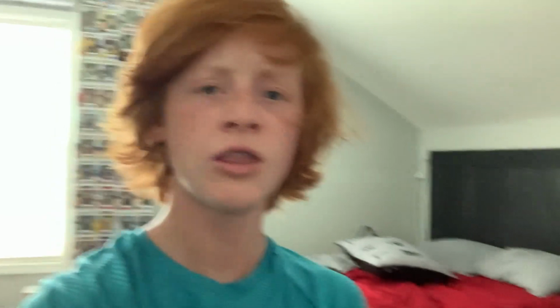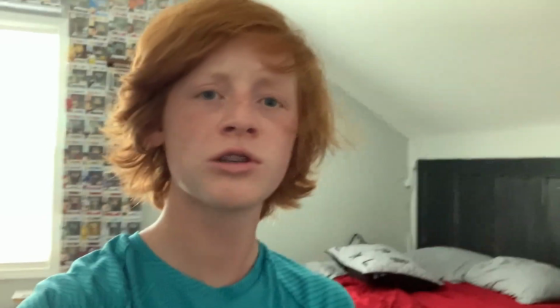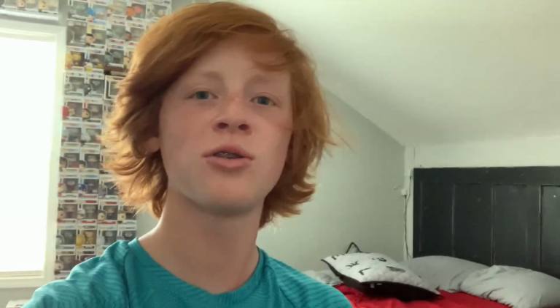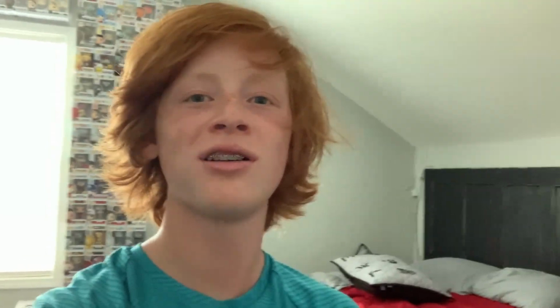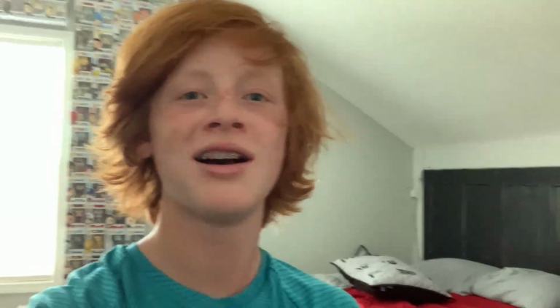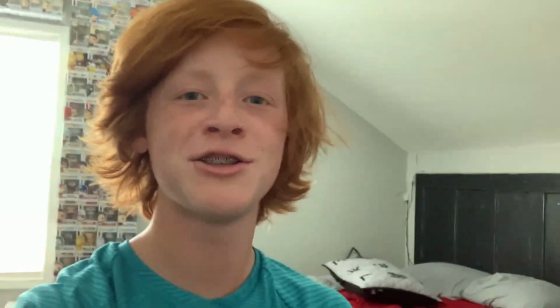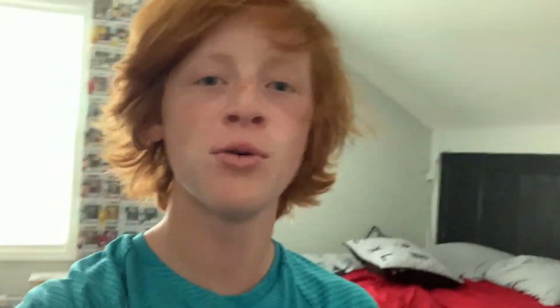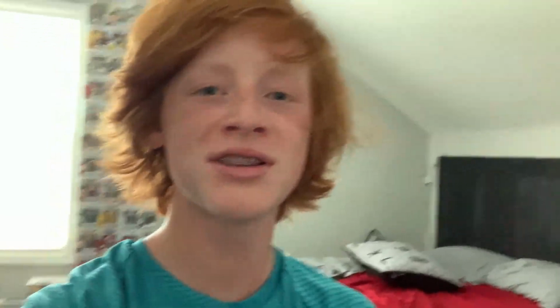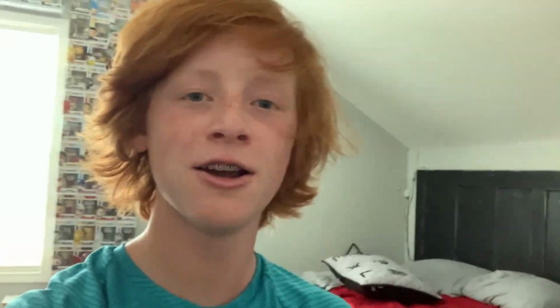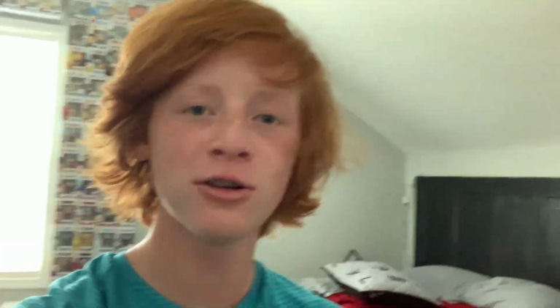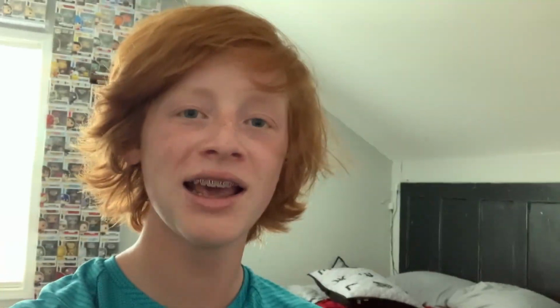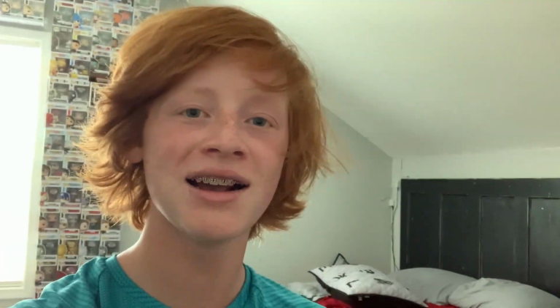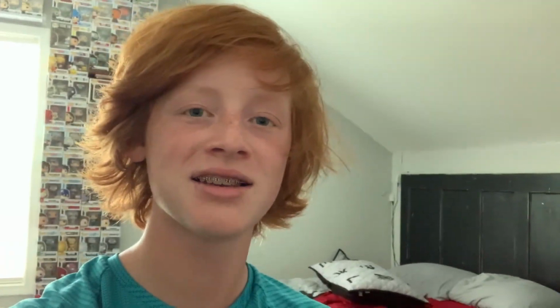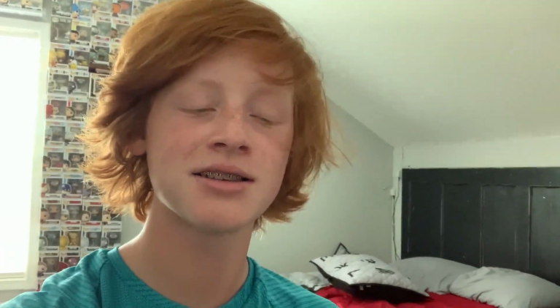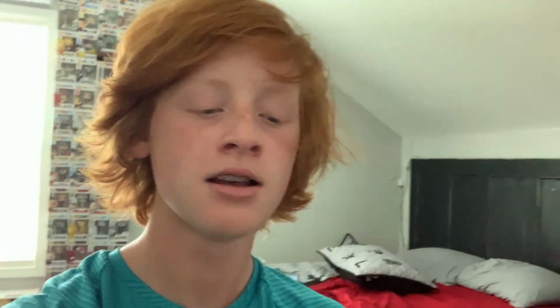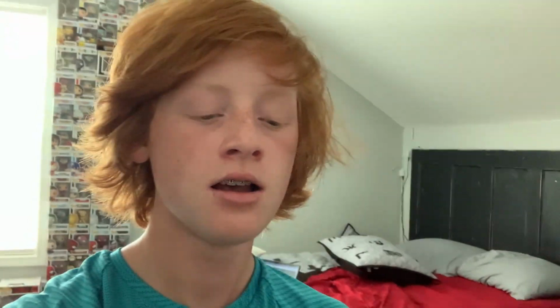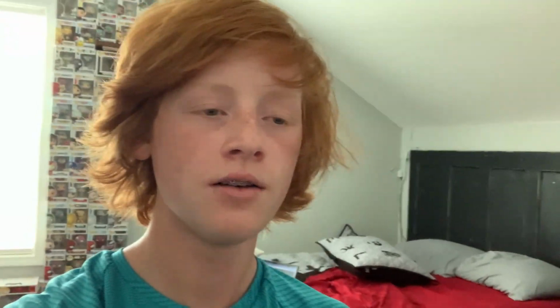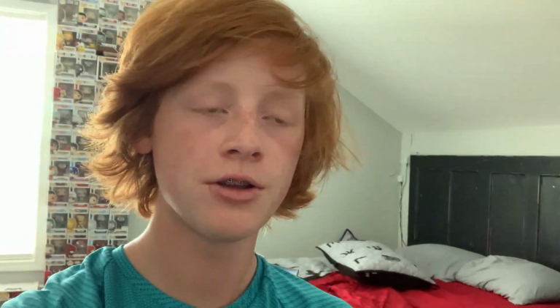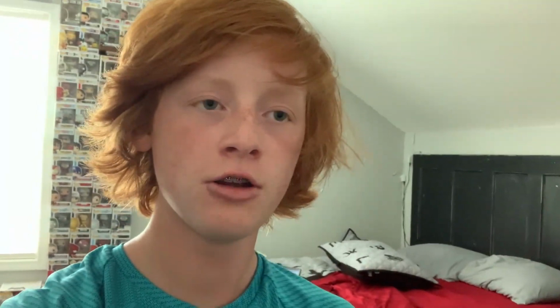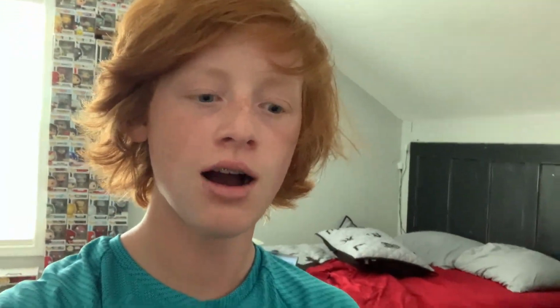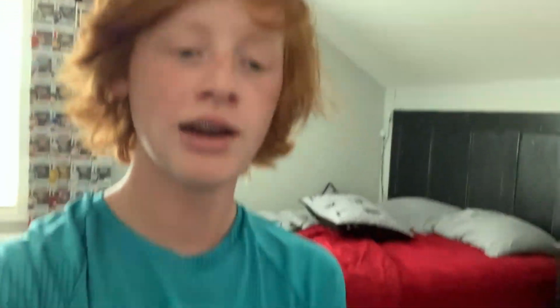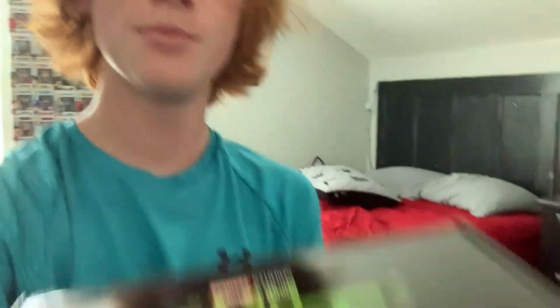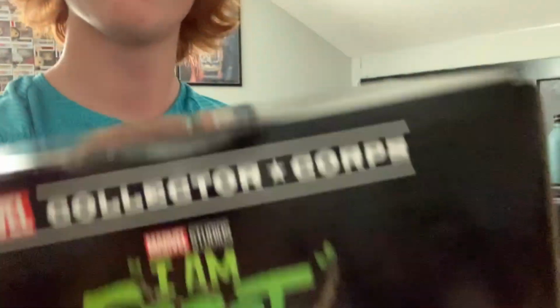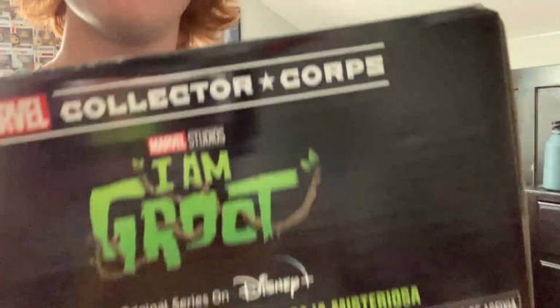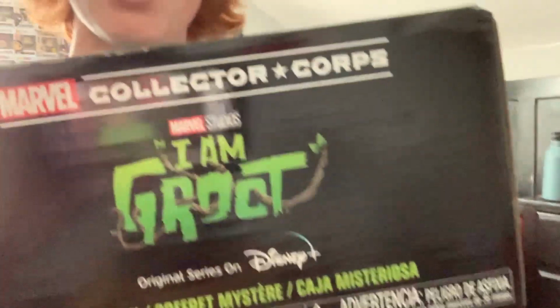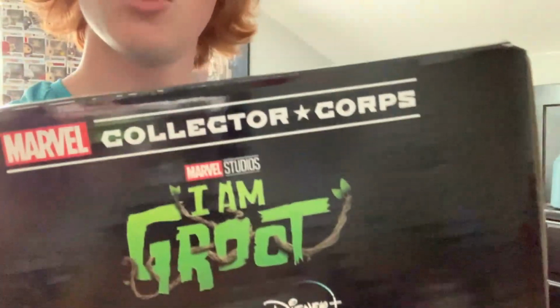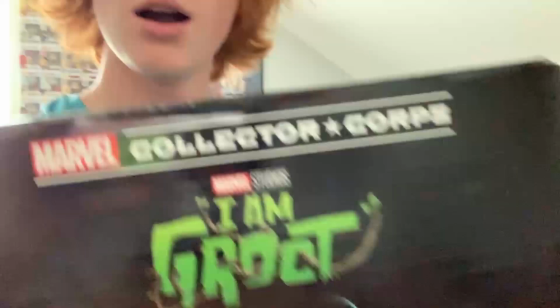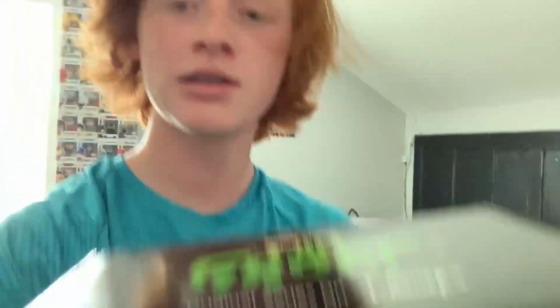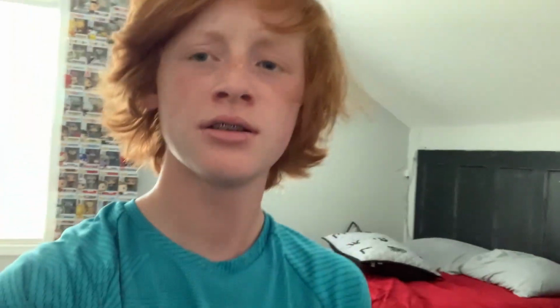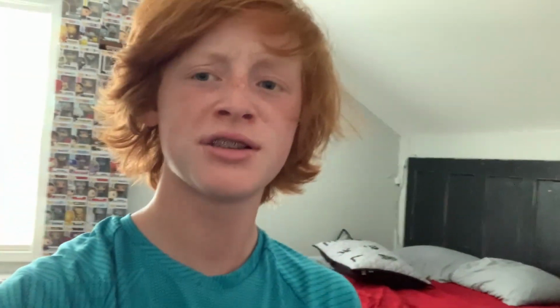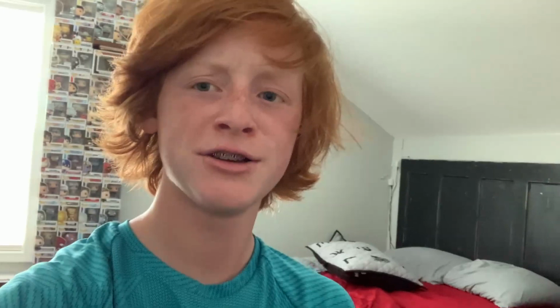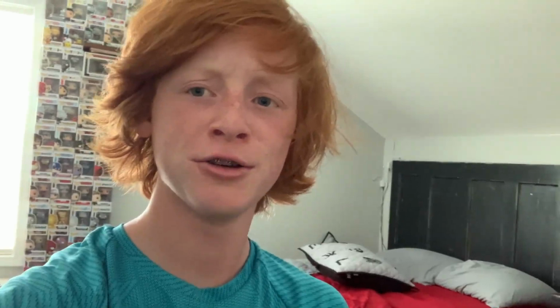What's going on guys? Do you want to see early access of the new I Am Groot Funko box? Stay tuned.